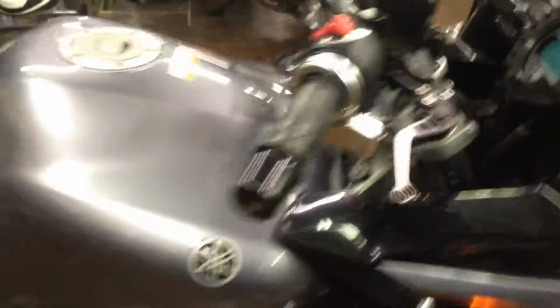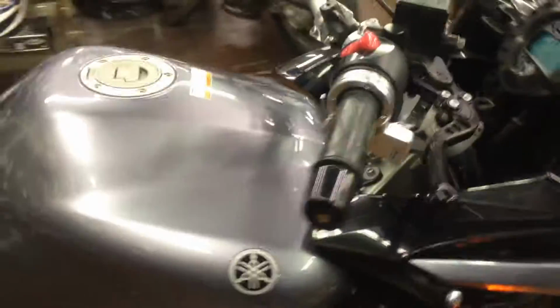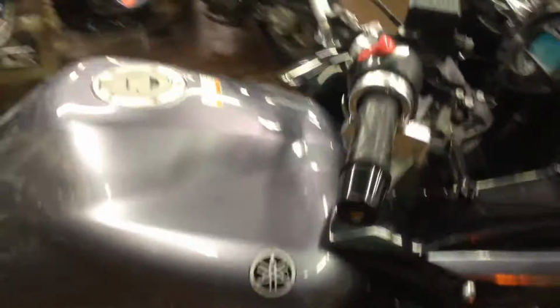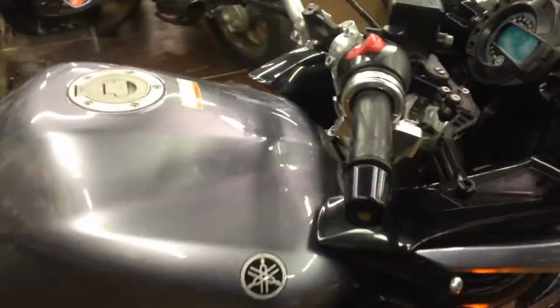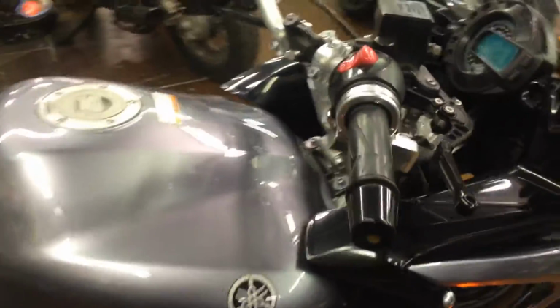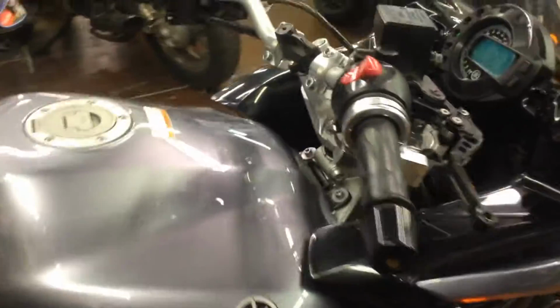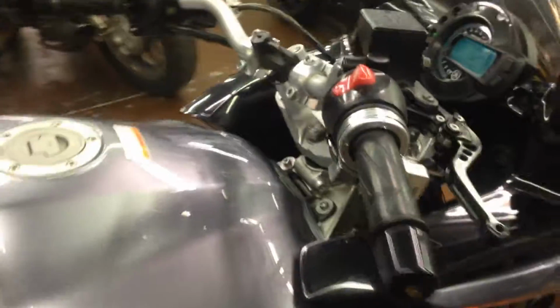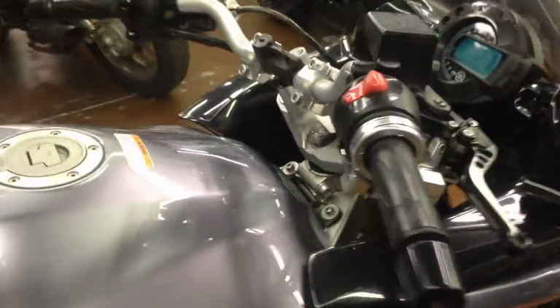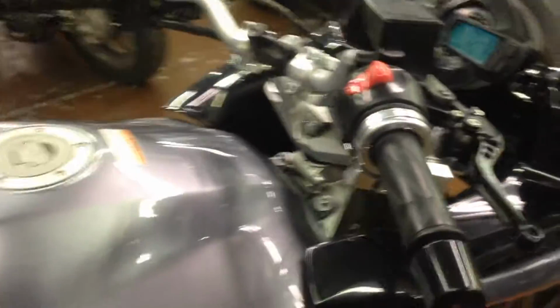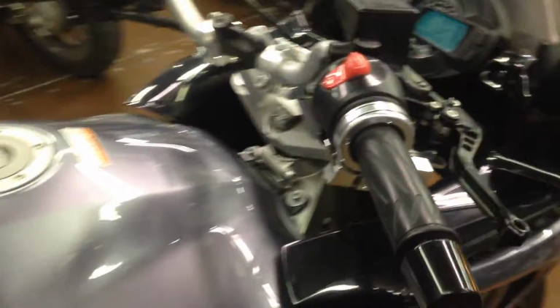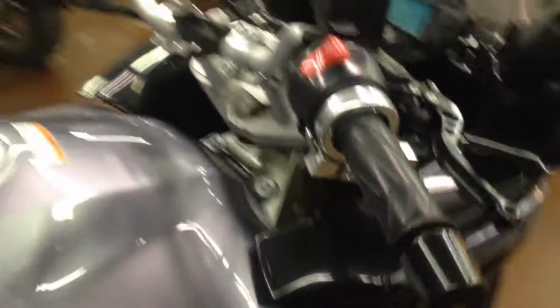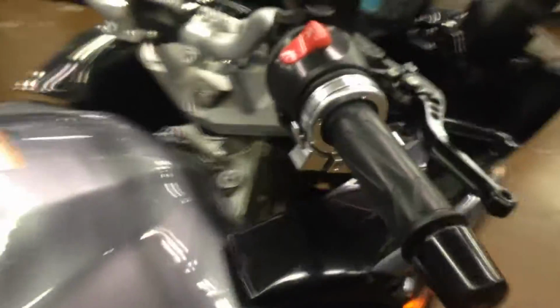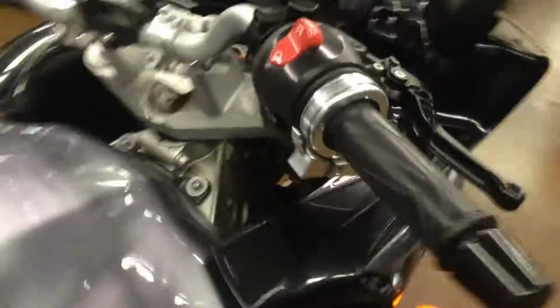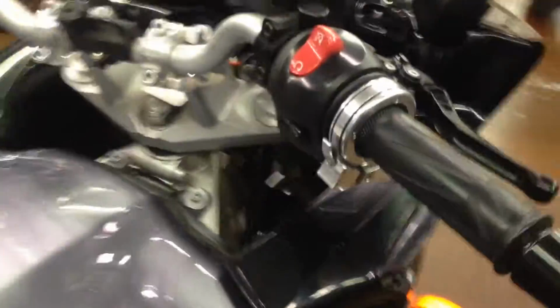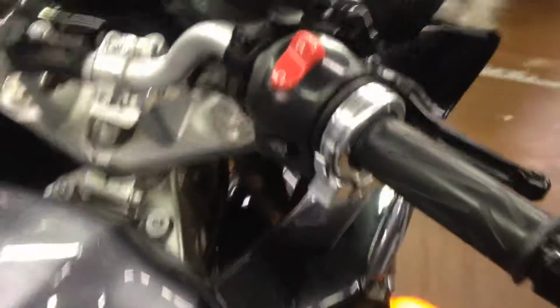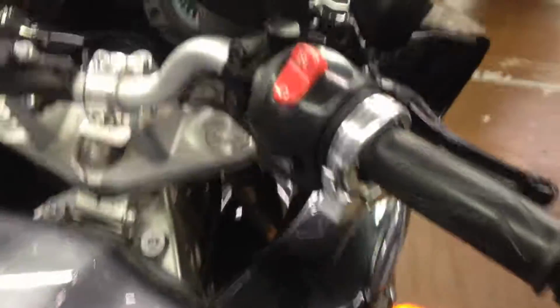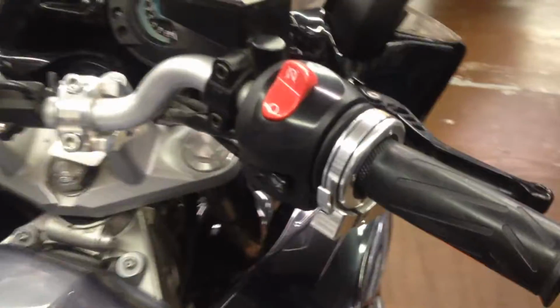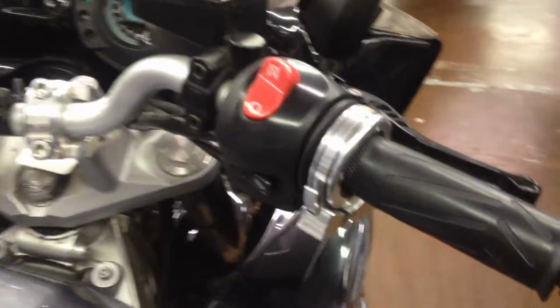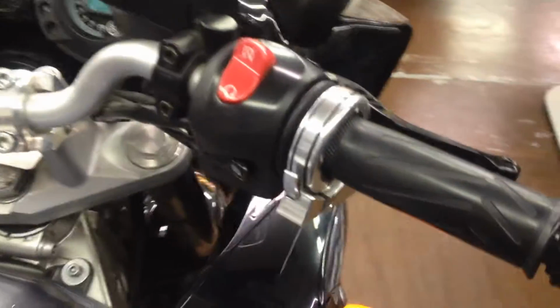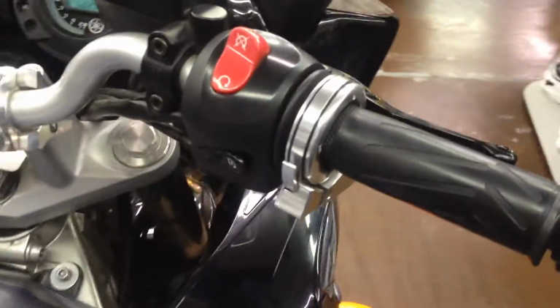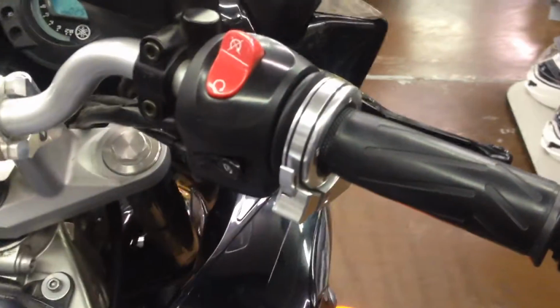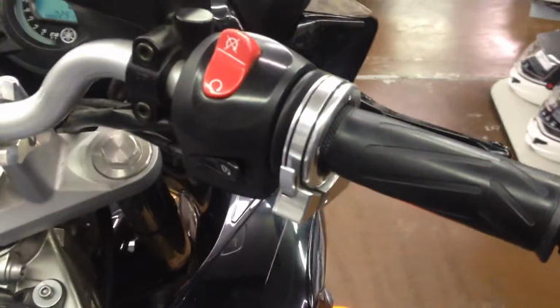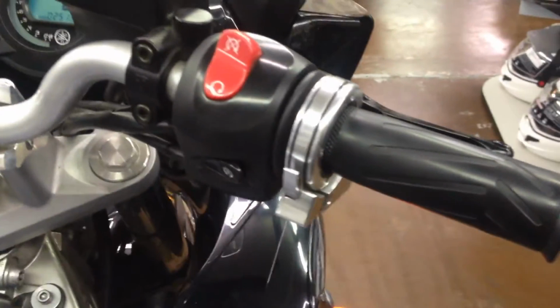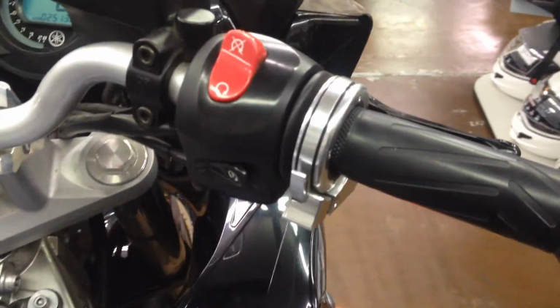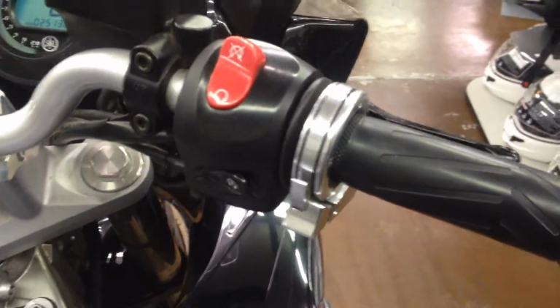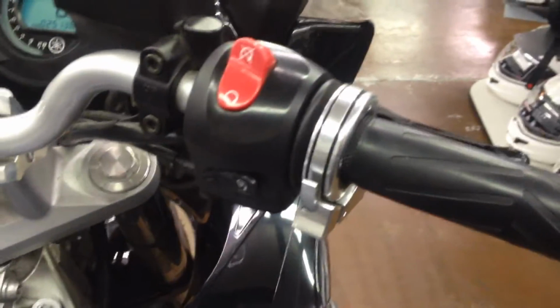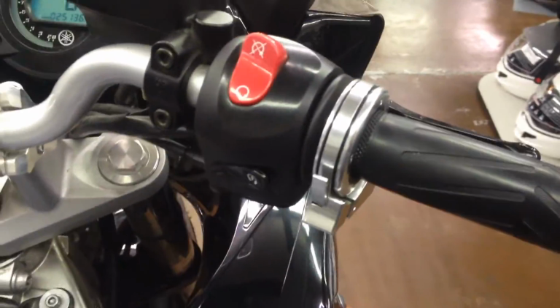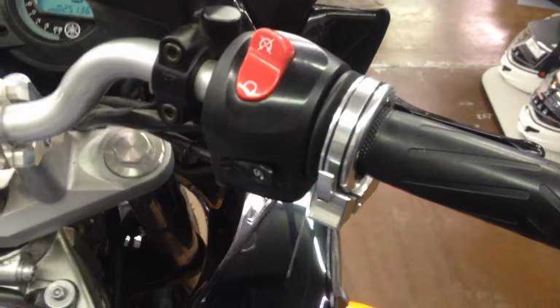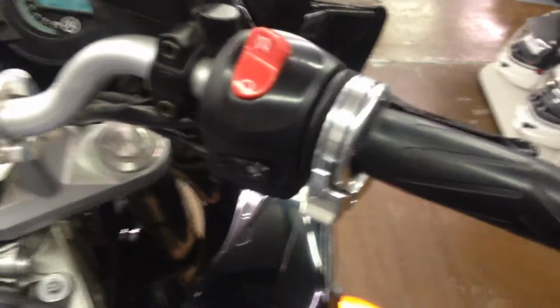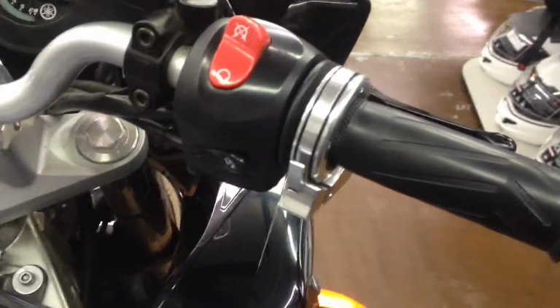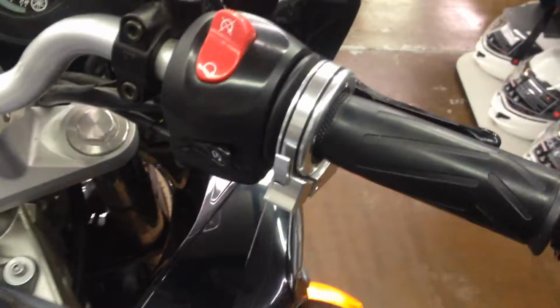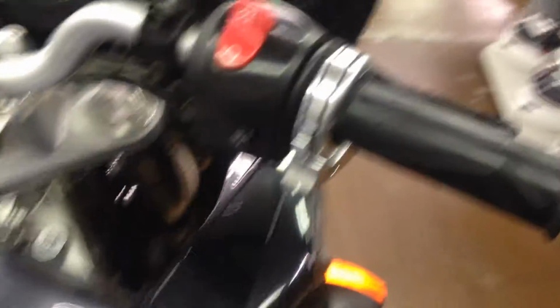Another cool feature this bike has is cruise control — you can lock the throttle on long trips.